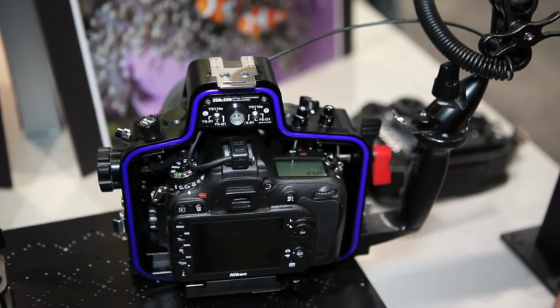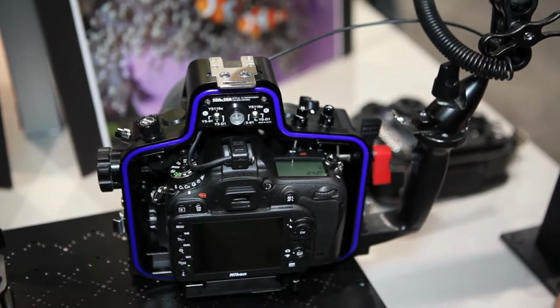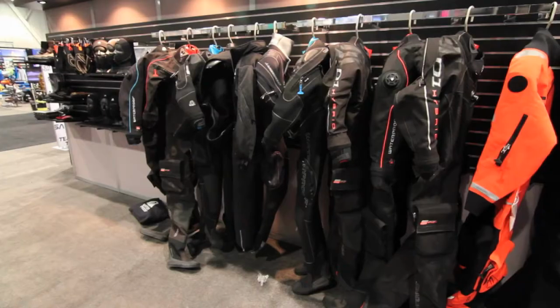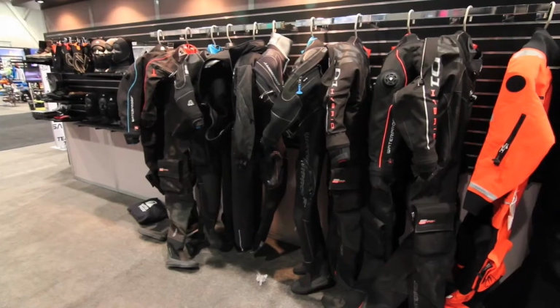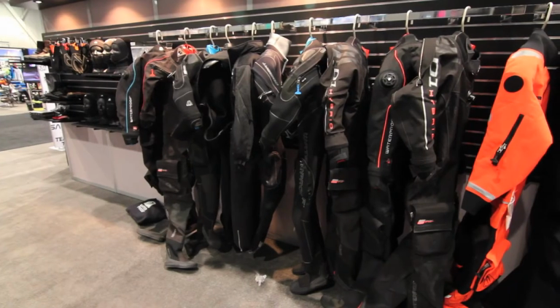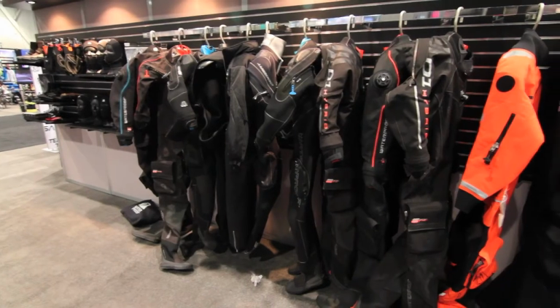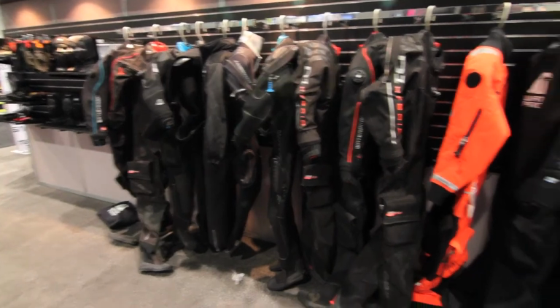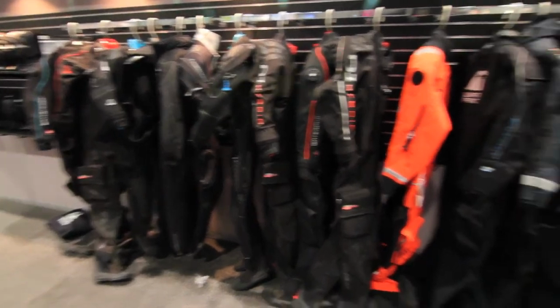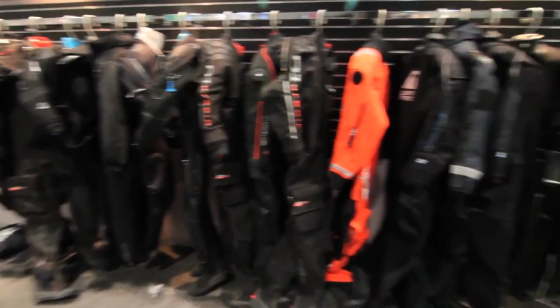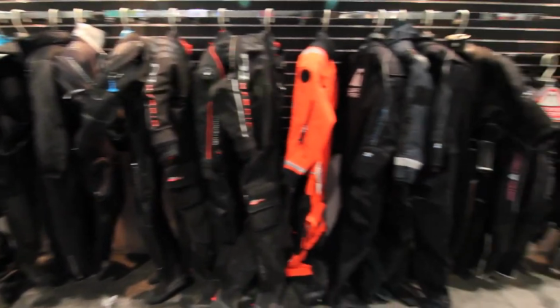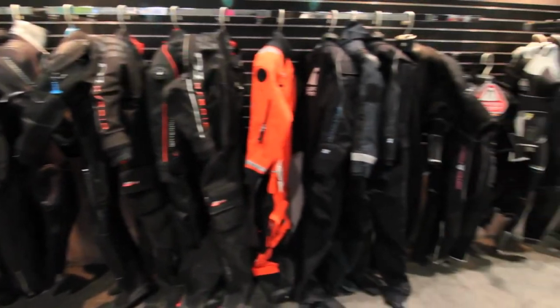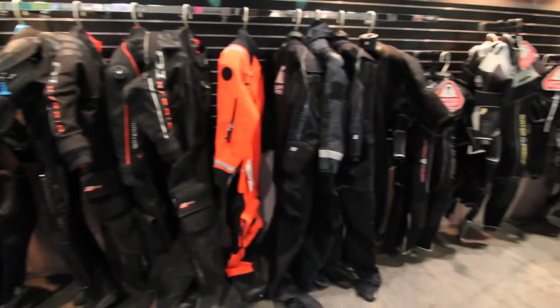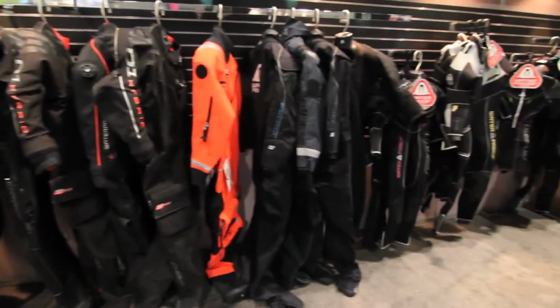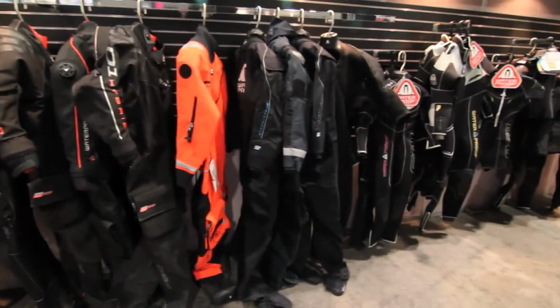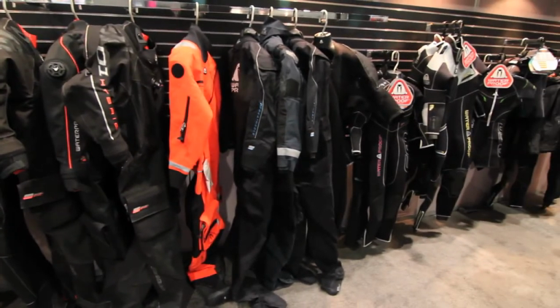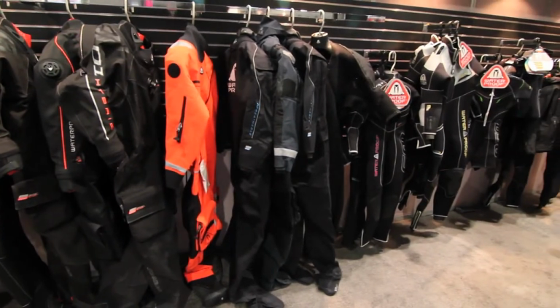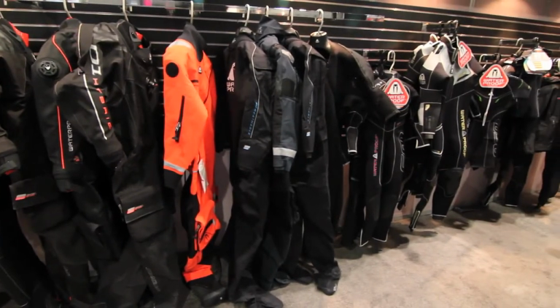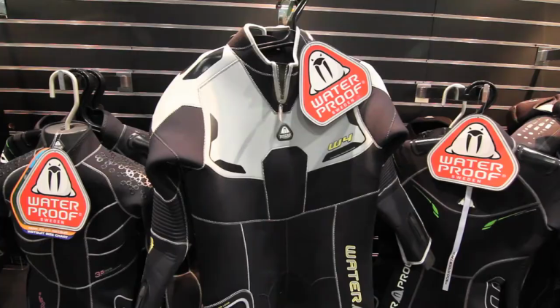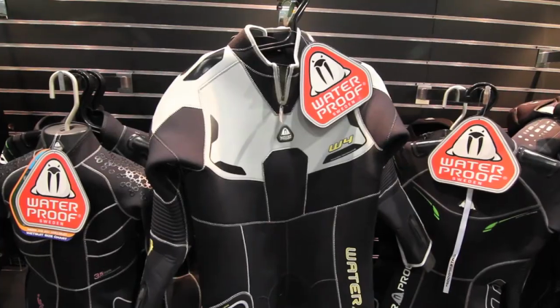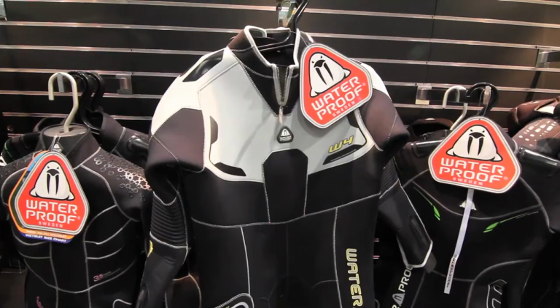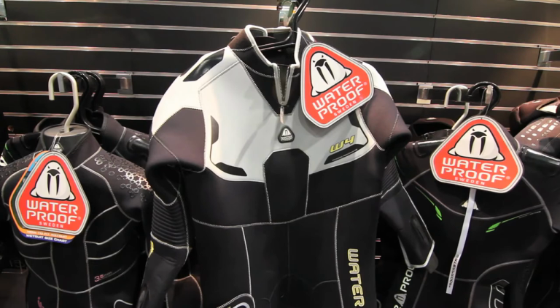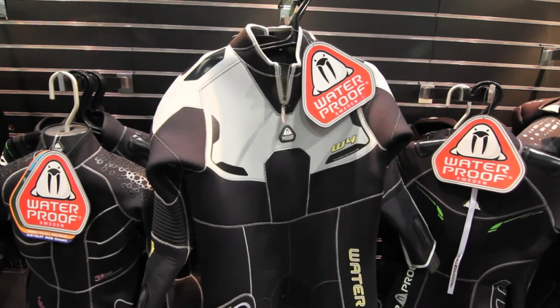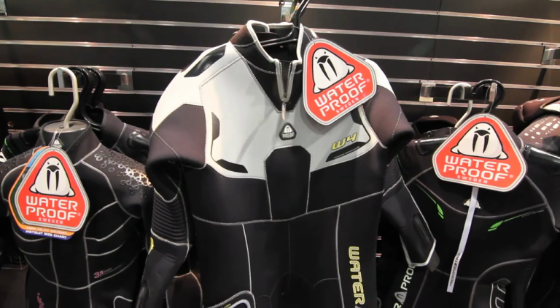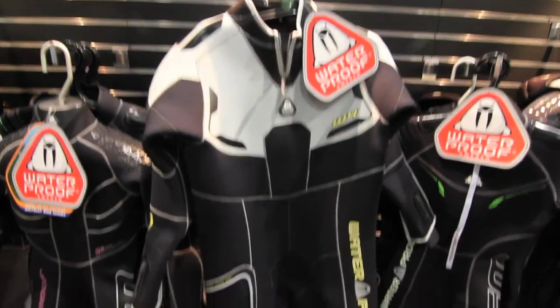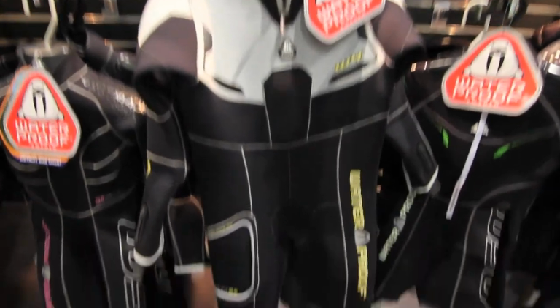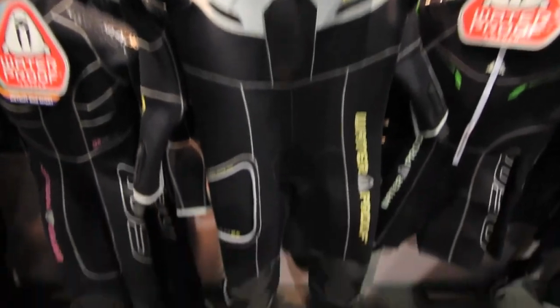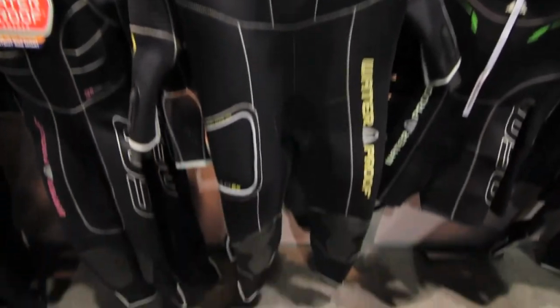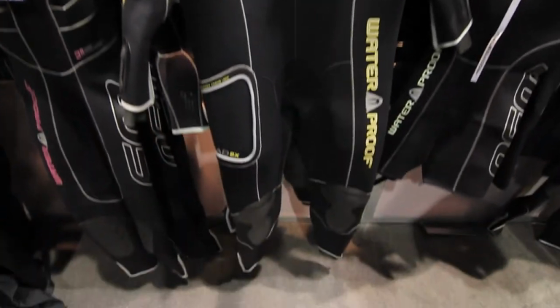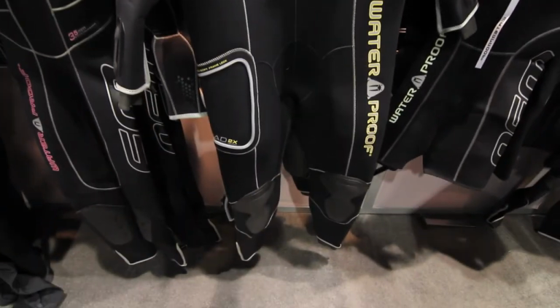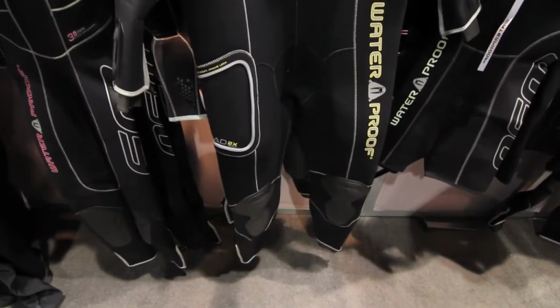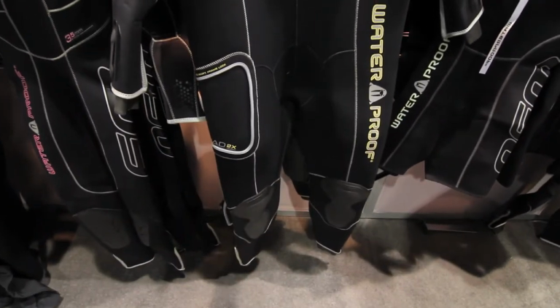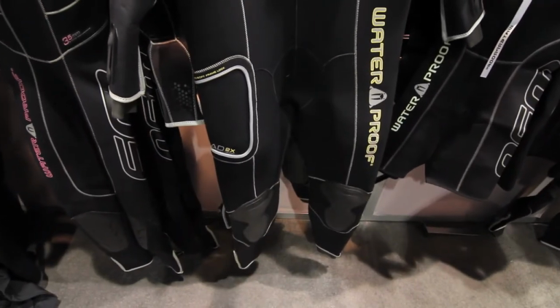The wetsuits are designed and cut to fit the body. Thermal properties are better than any other manufacturer in the industry.